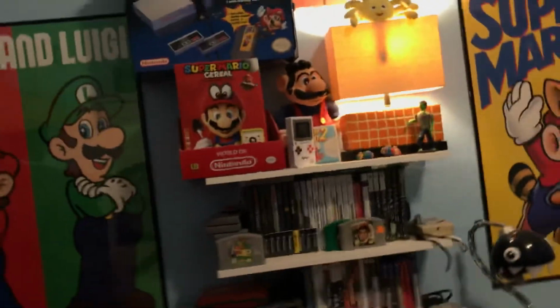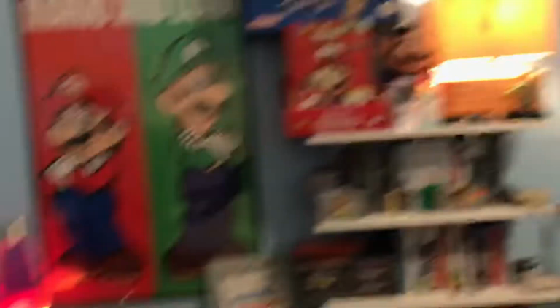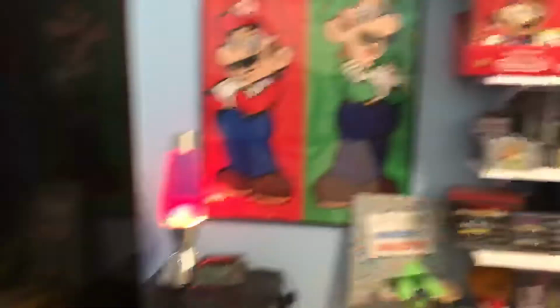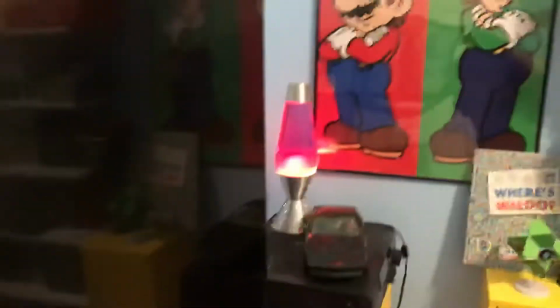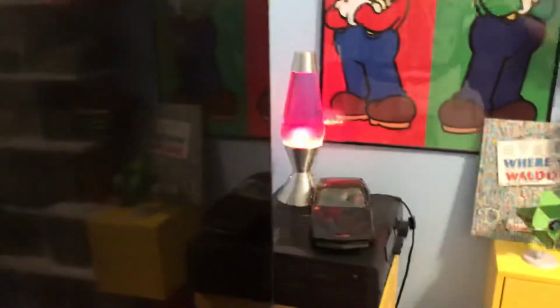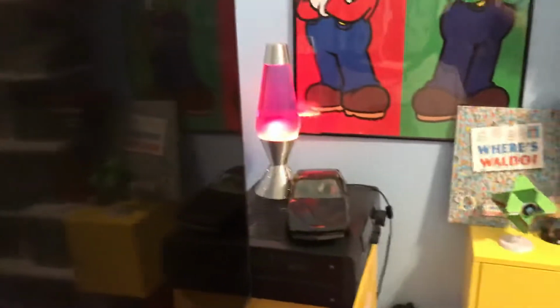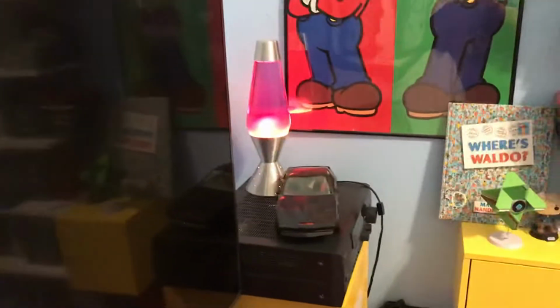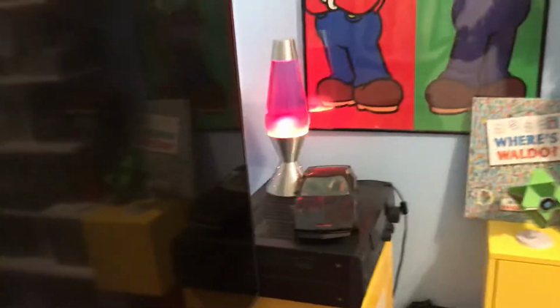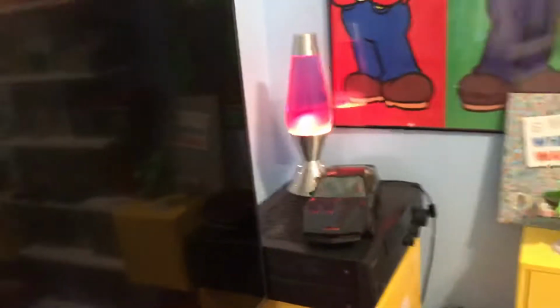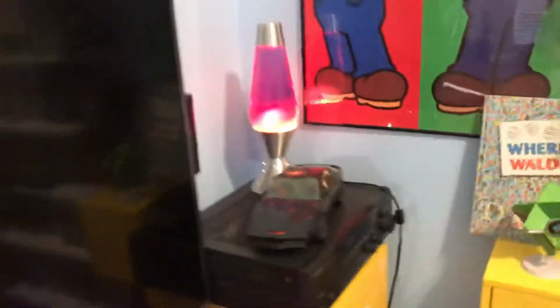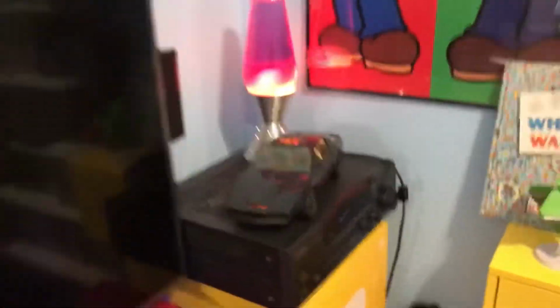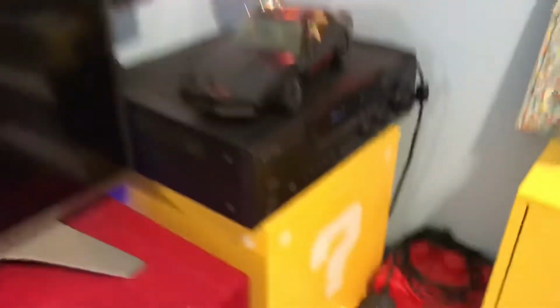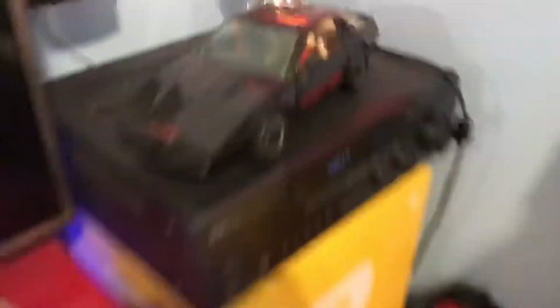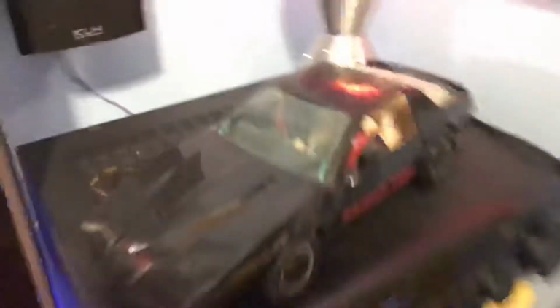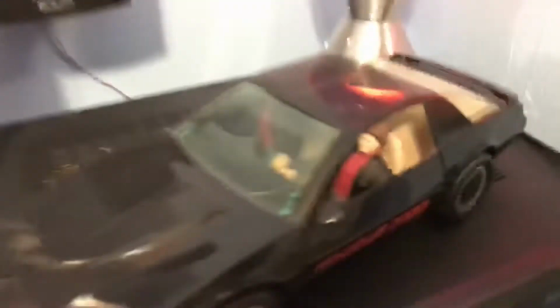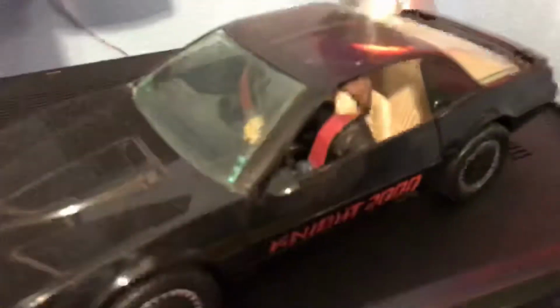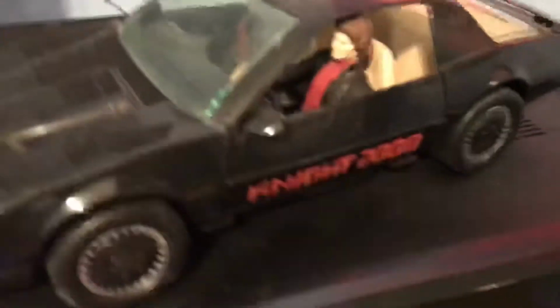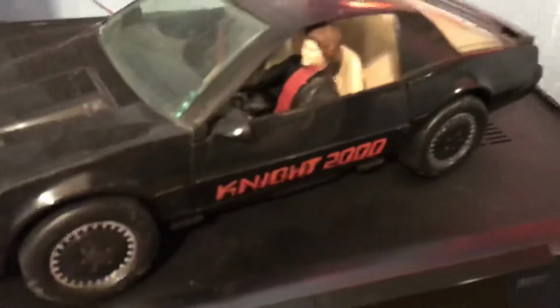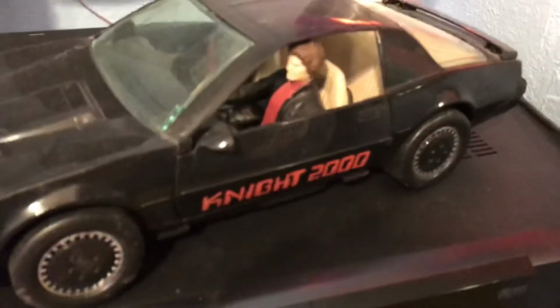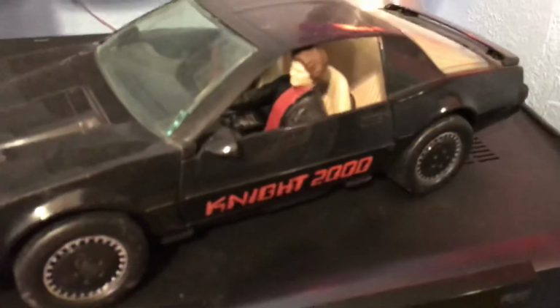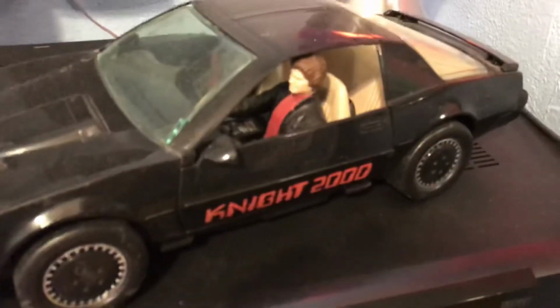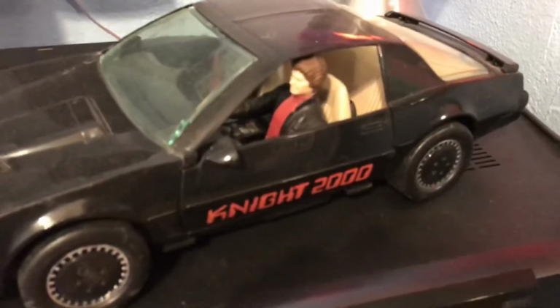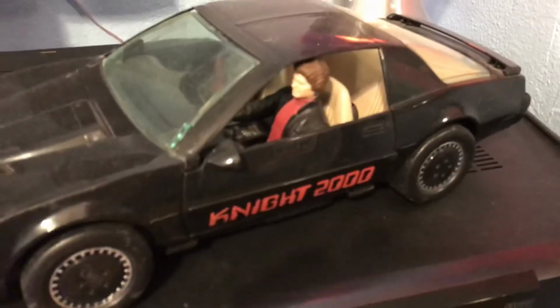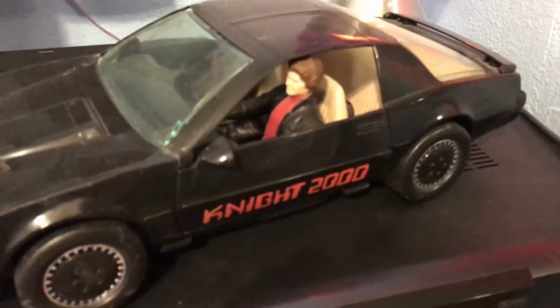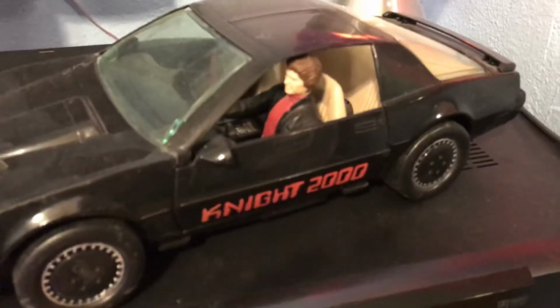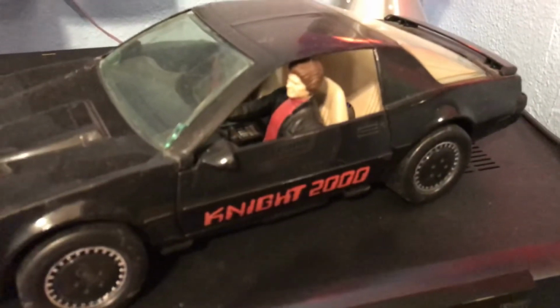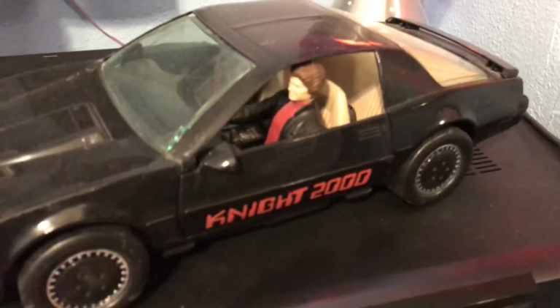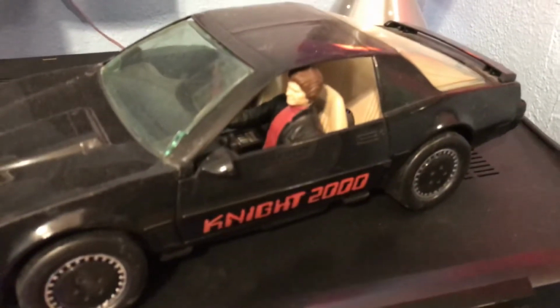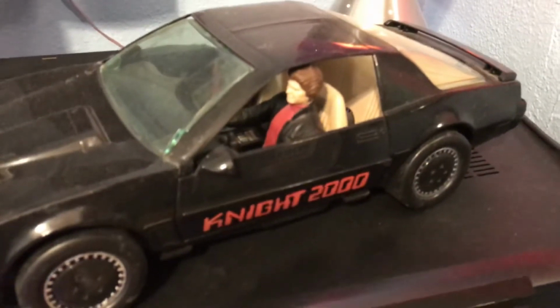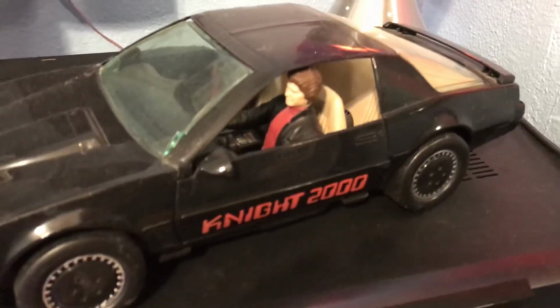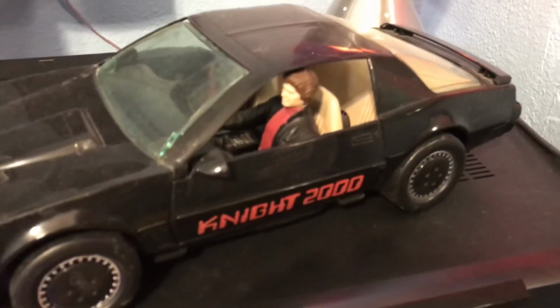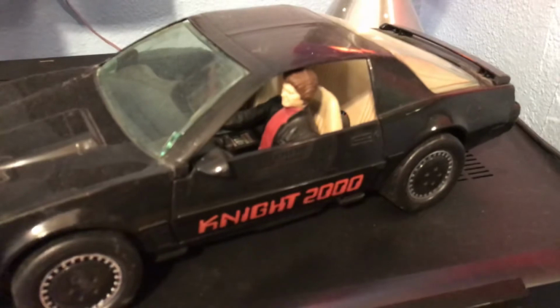That's my lava lamp — I got that from a classroom. David Hasselhoff. Ask your grandparents or parents about him.